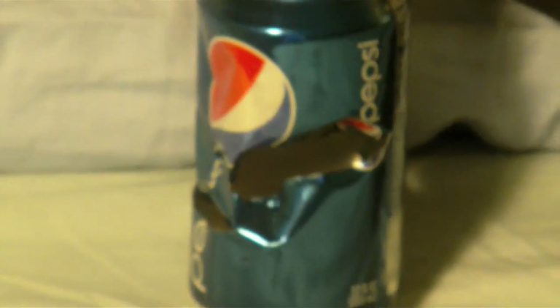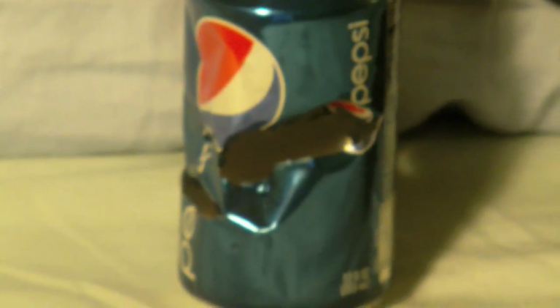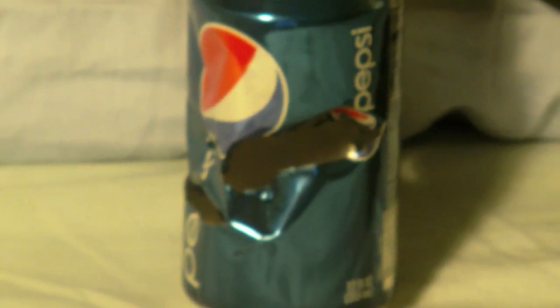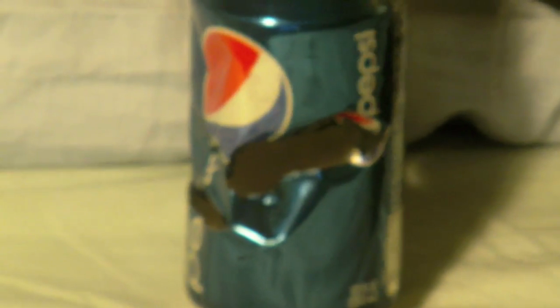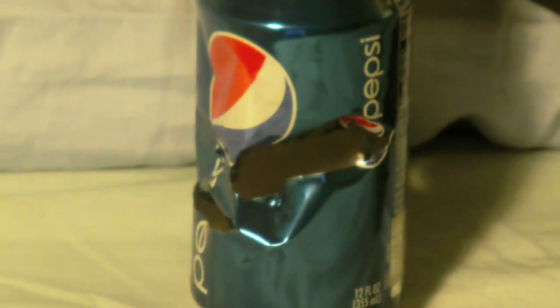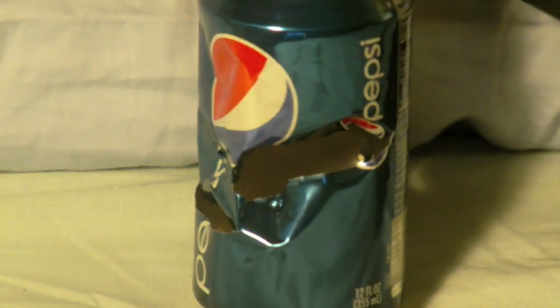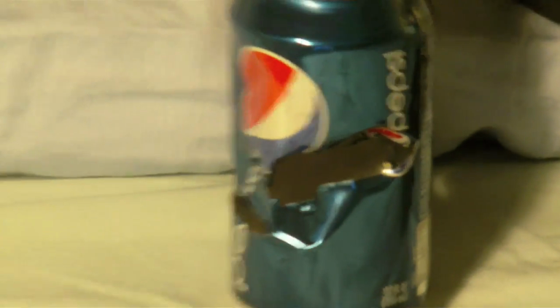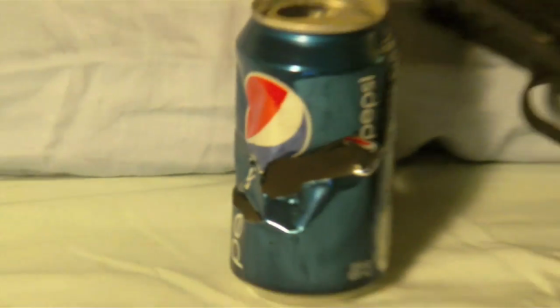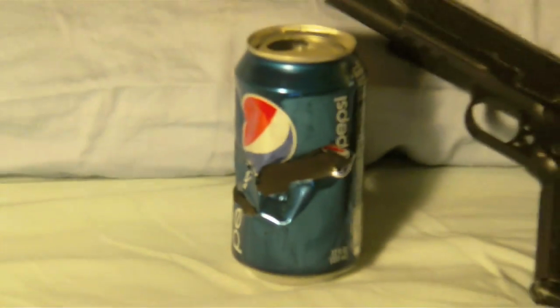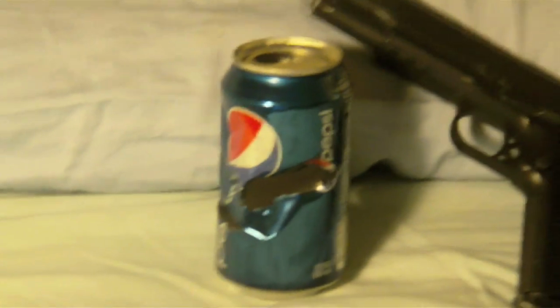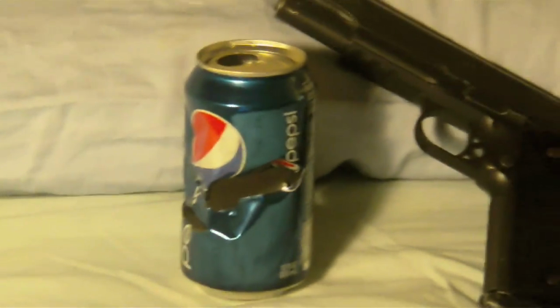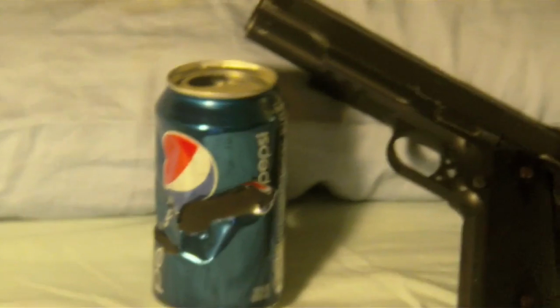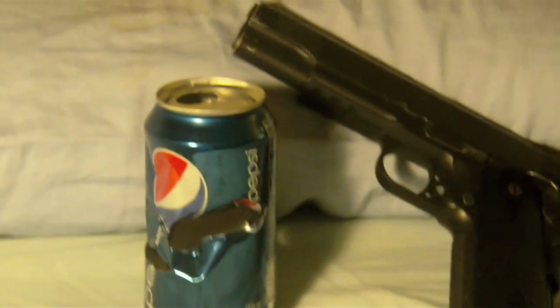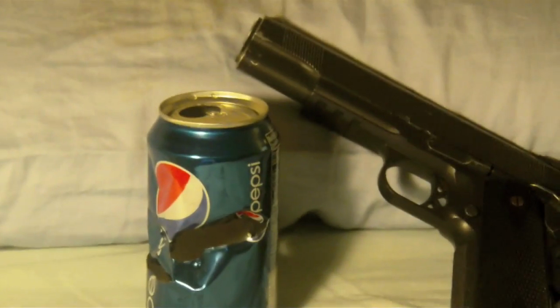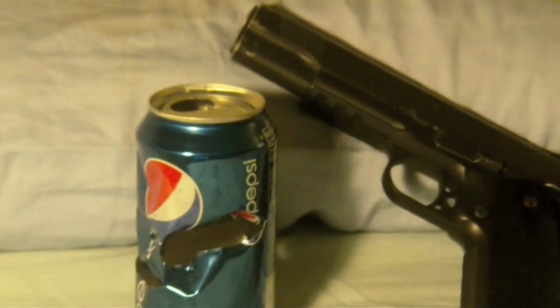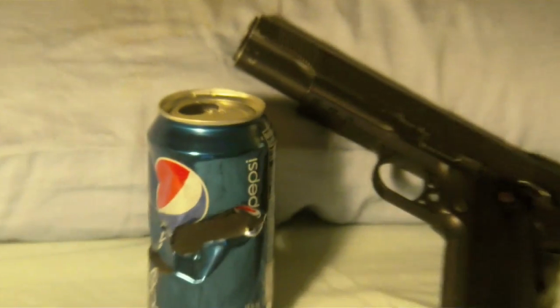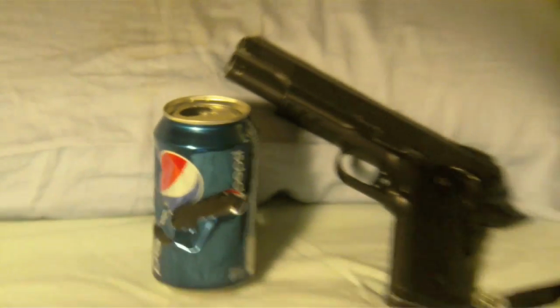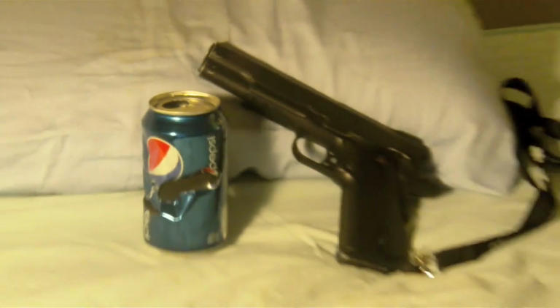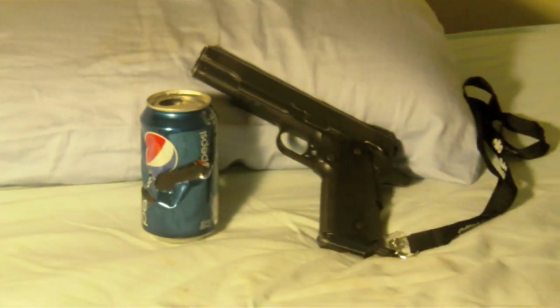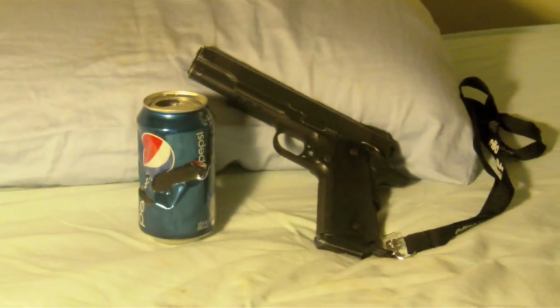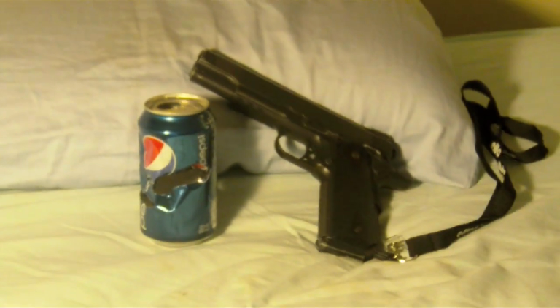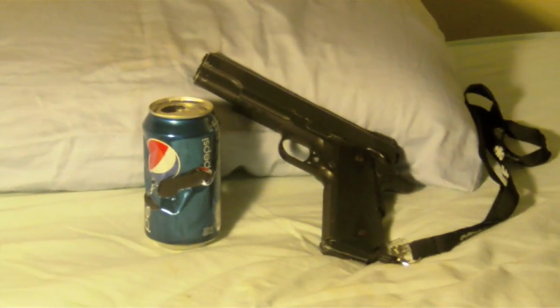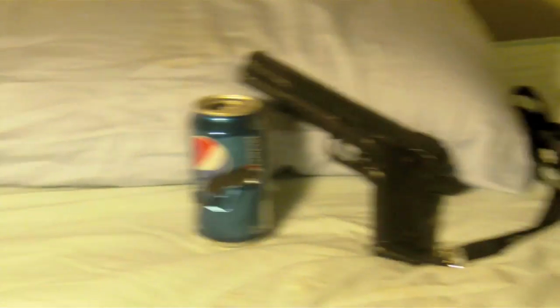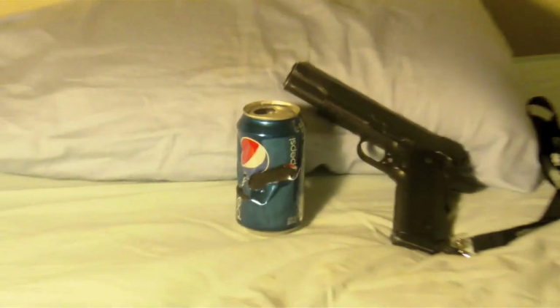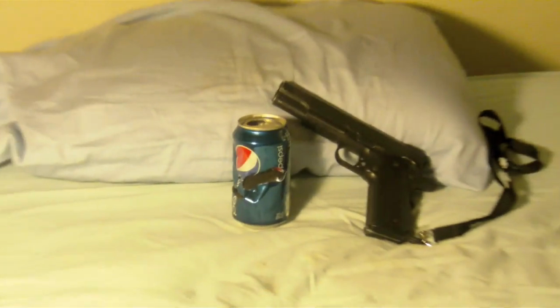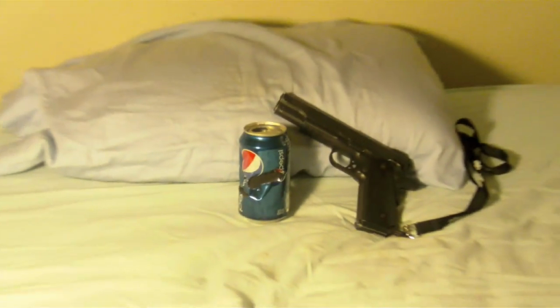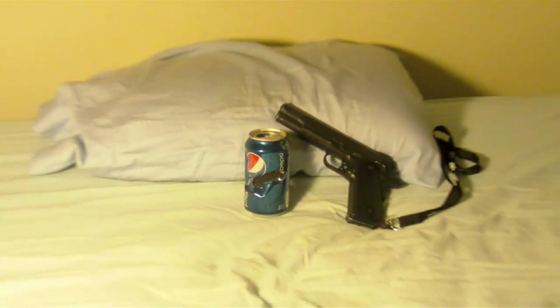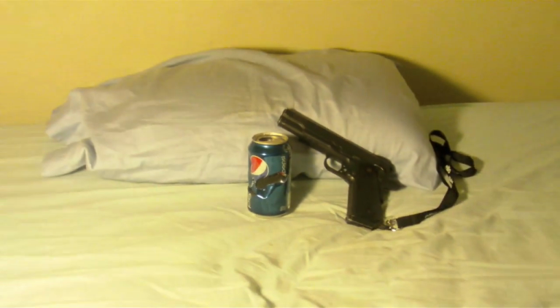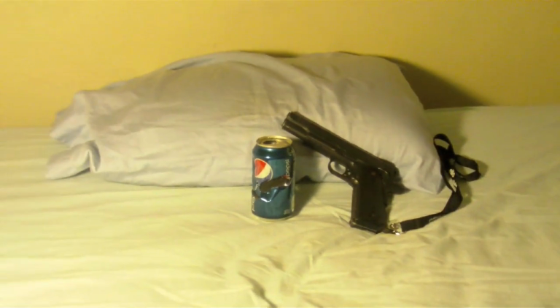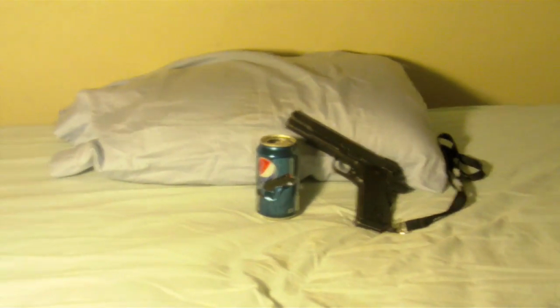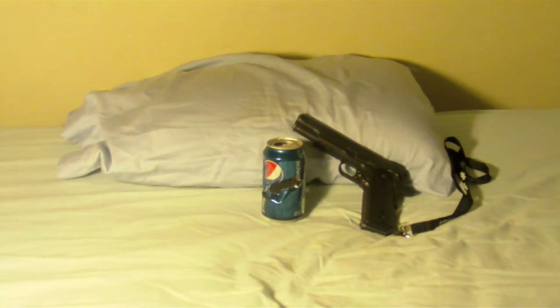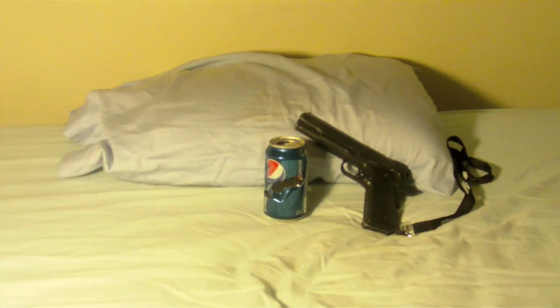Thanks to WE, the gun is a blast to use, and you can get yours today at E-Bike for a good price.